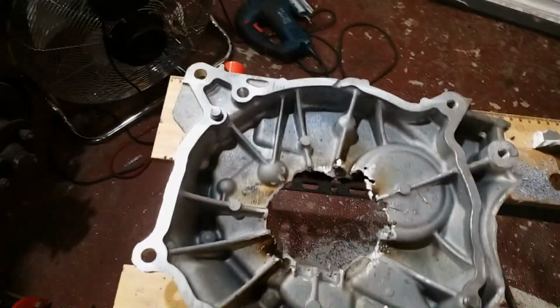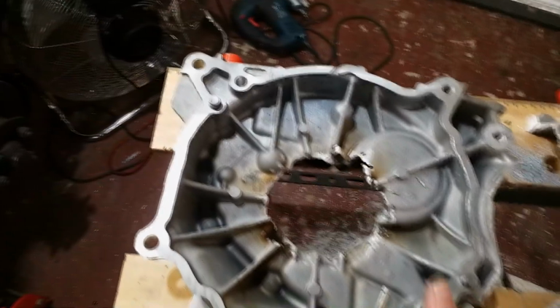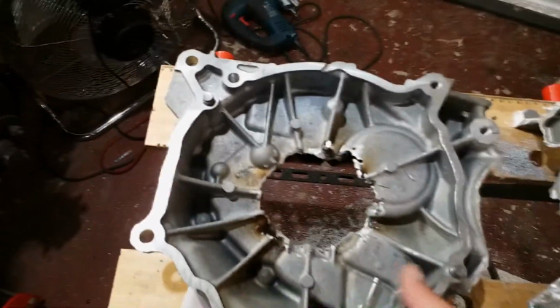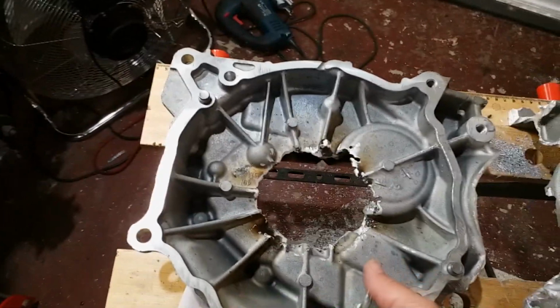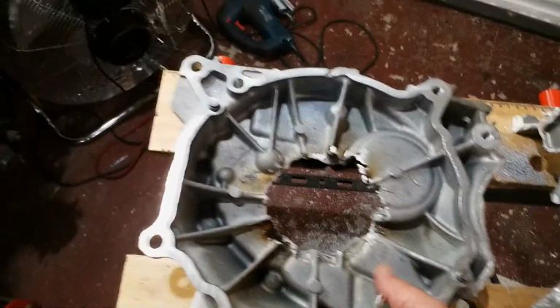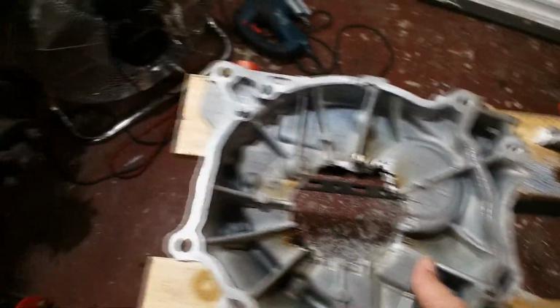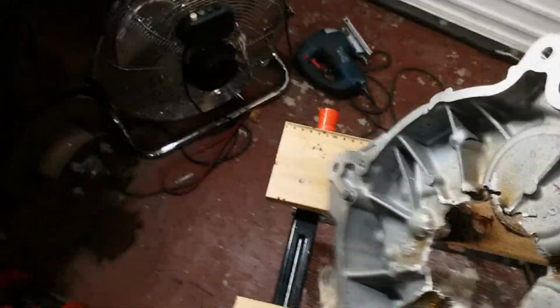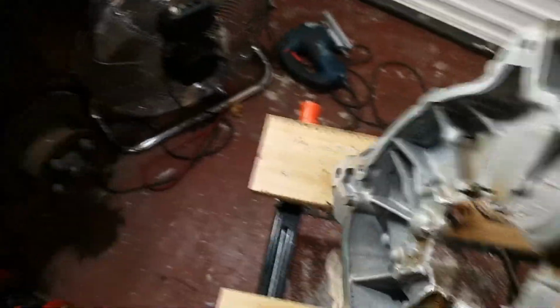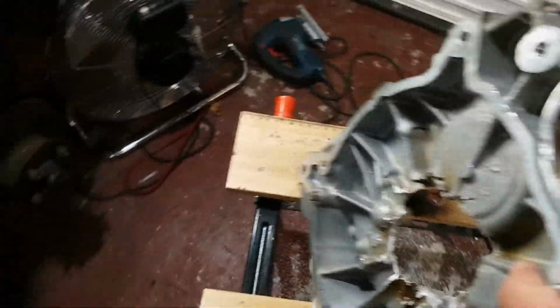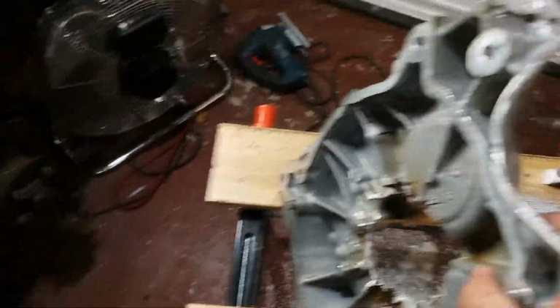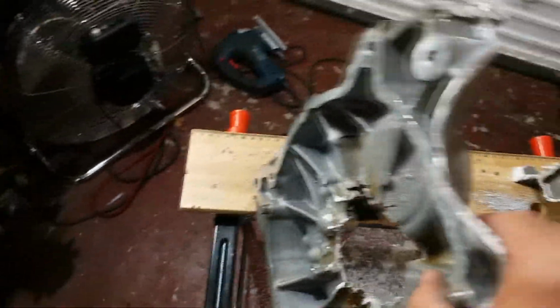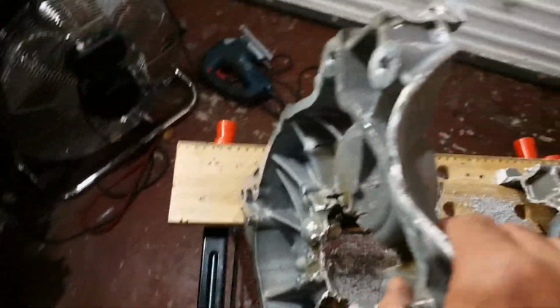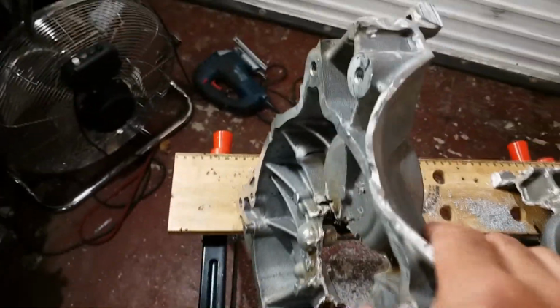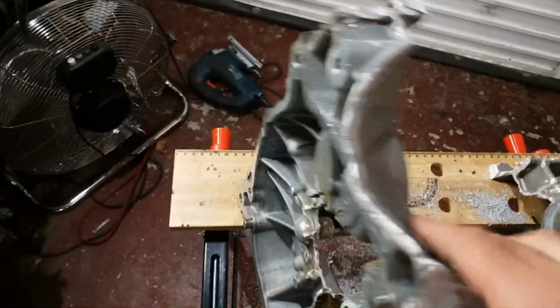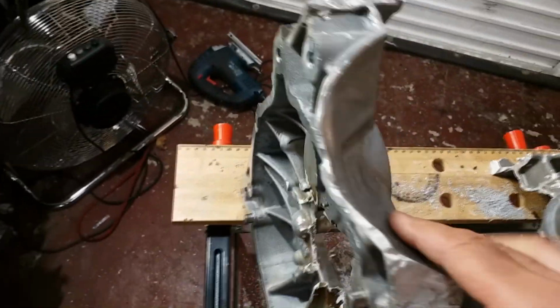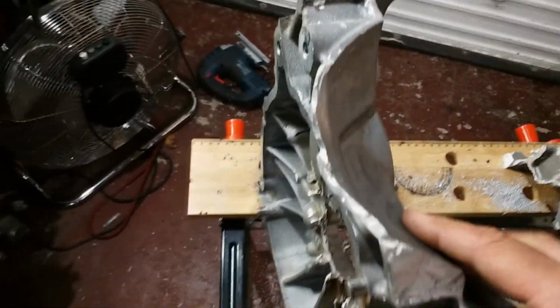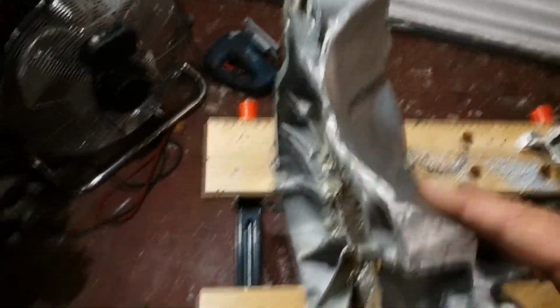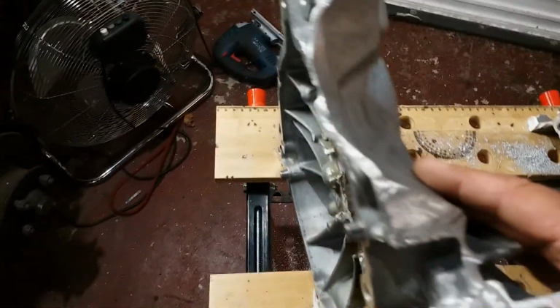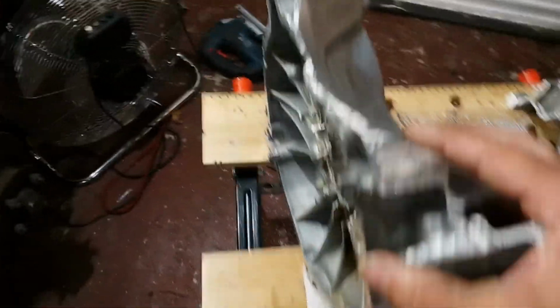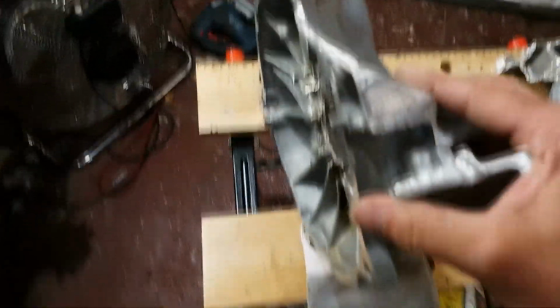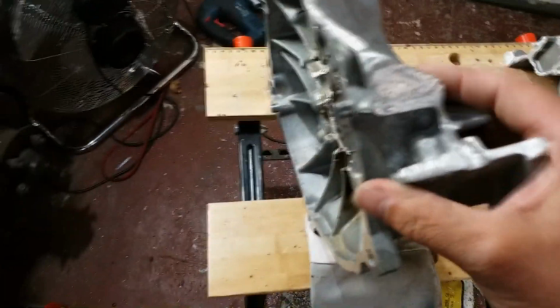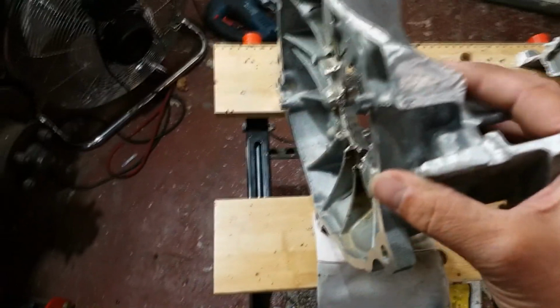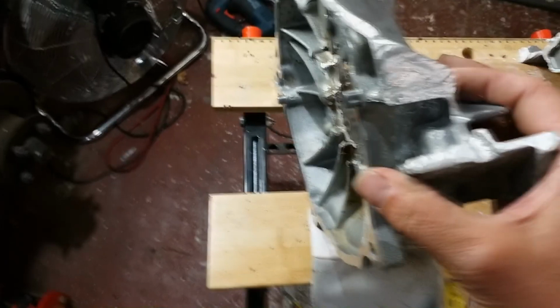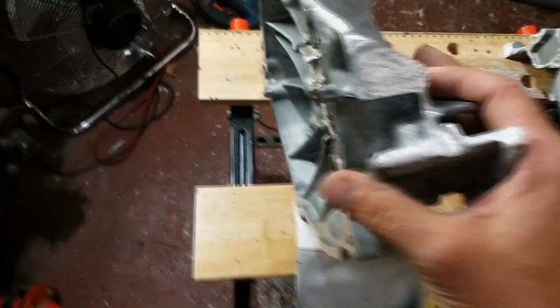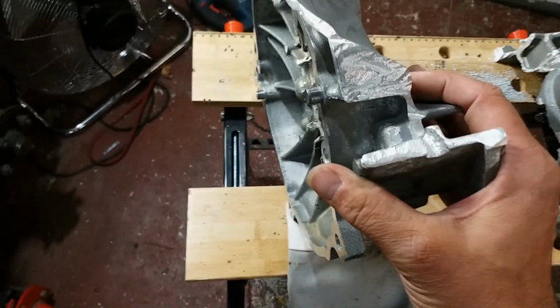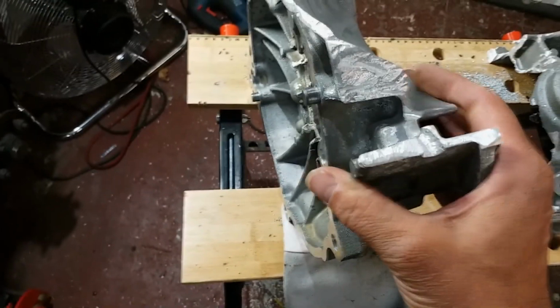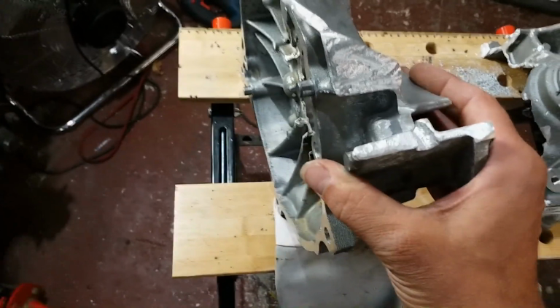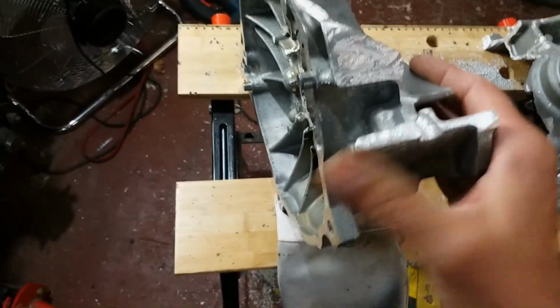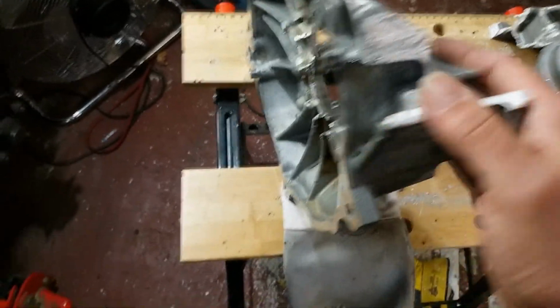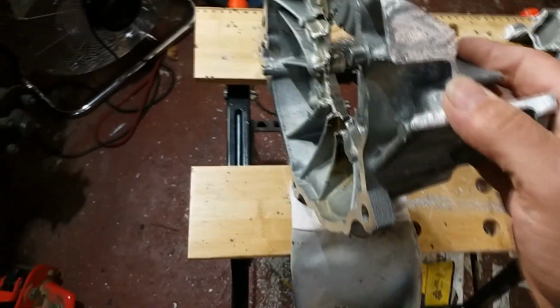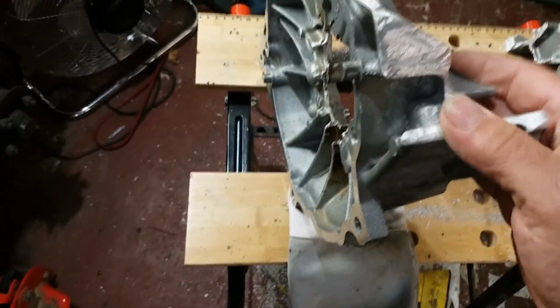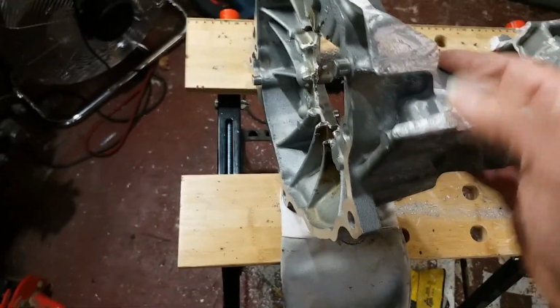Let's have a look at the edge — I've gone over it with the grinder just to take the edge down.